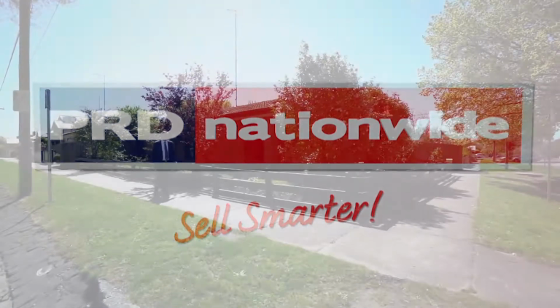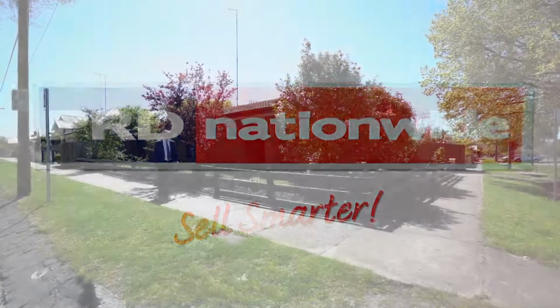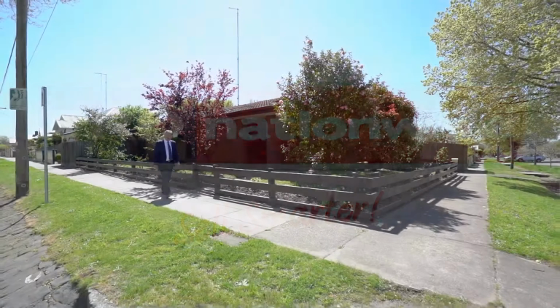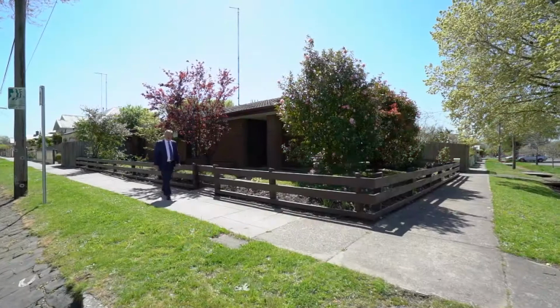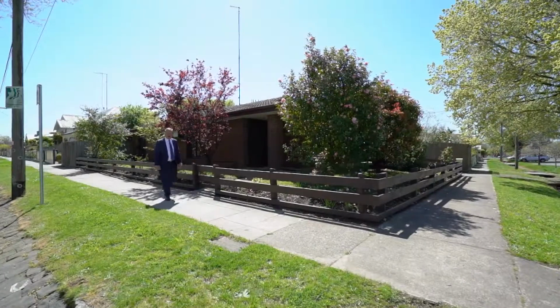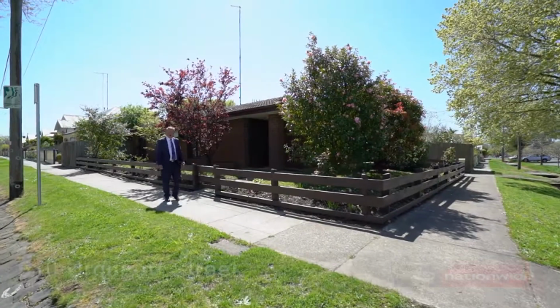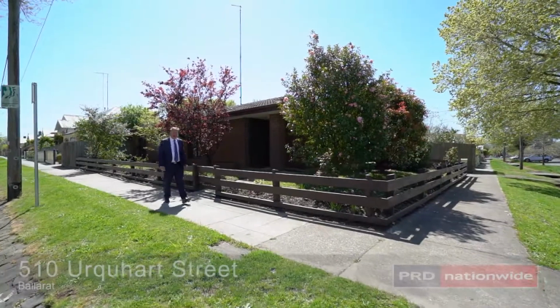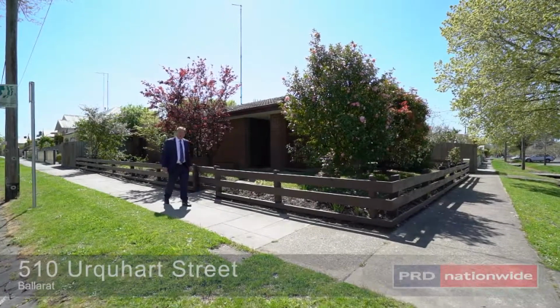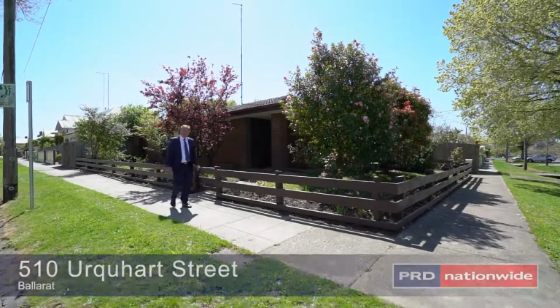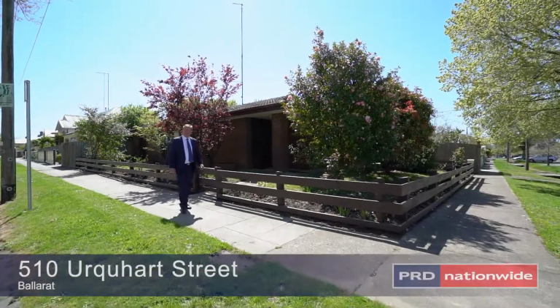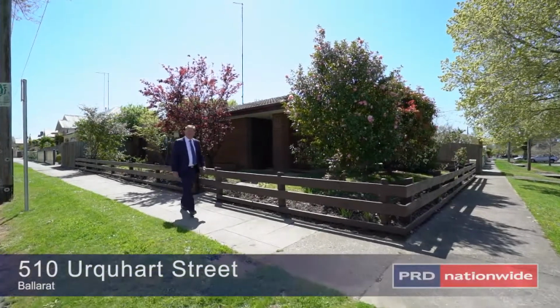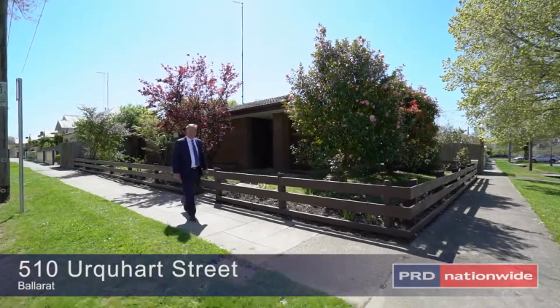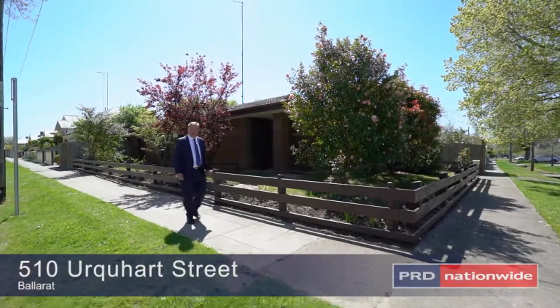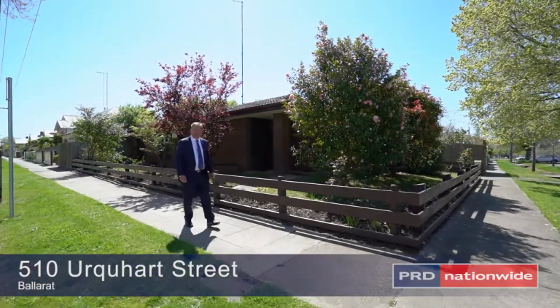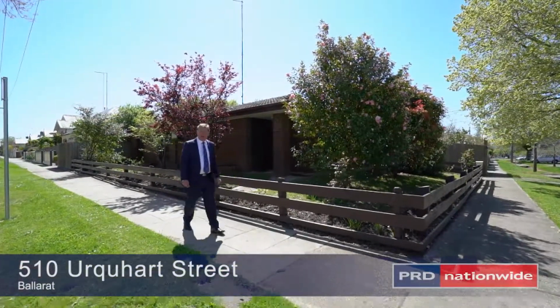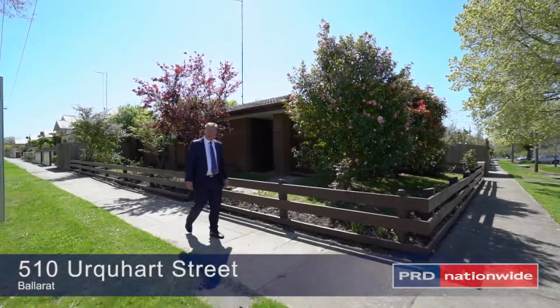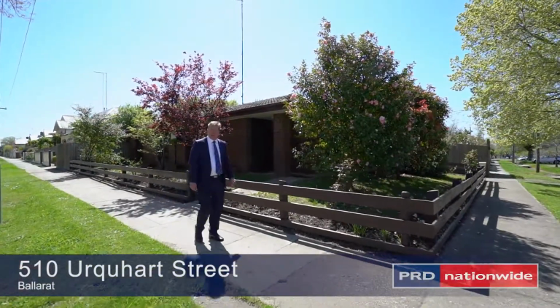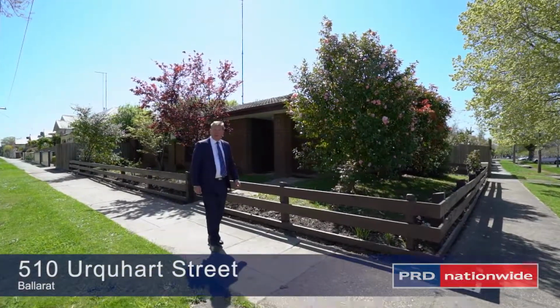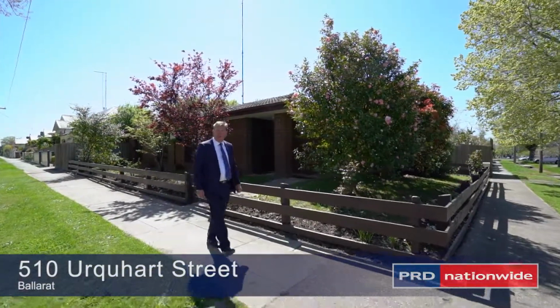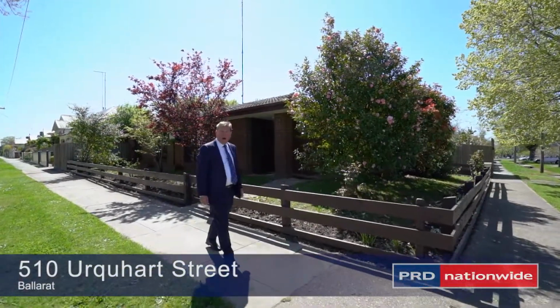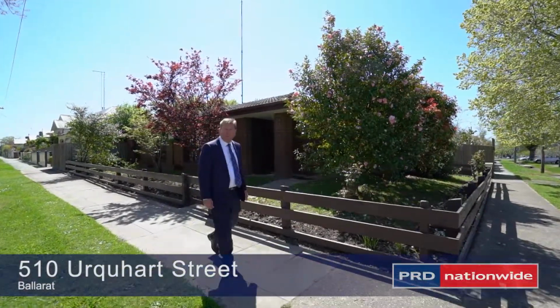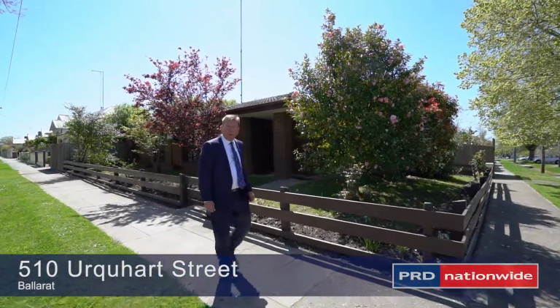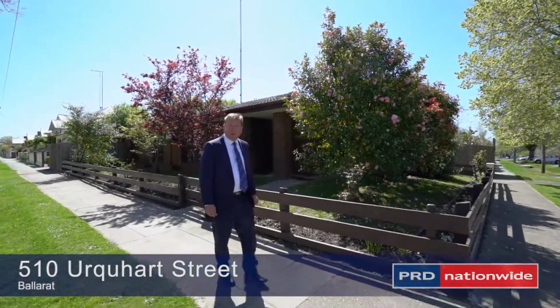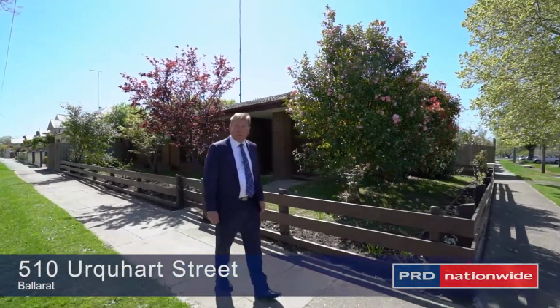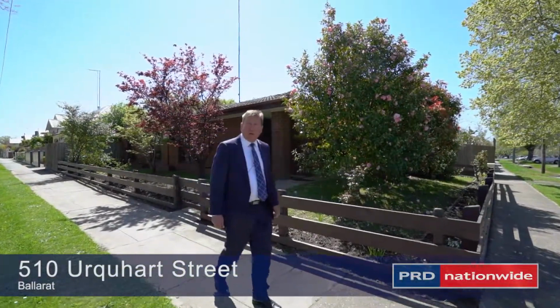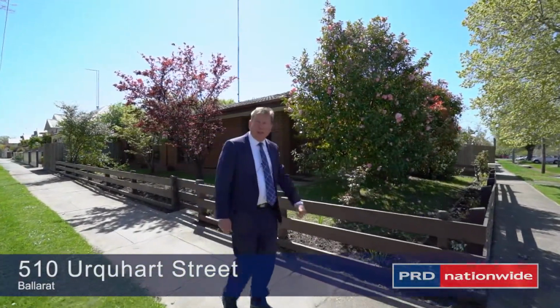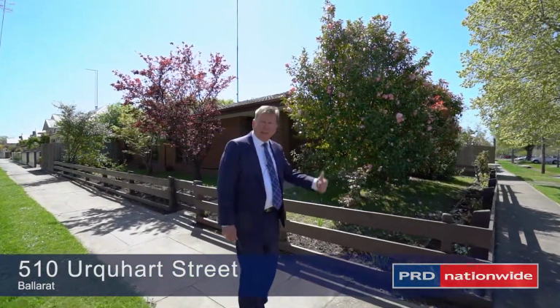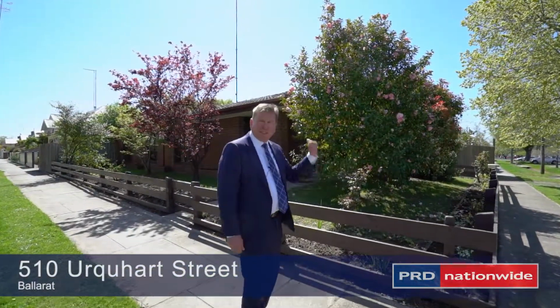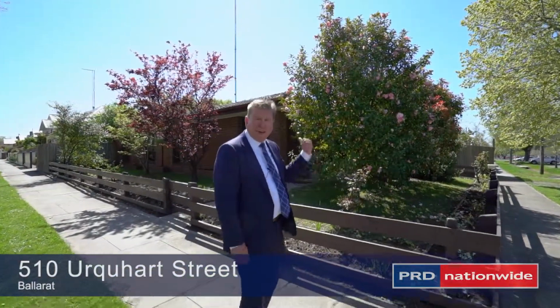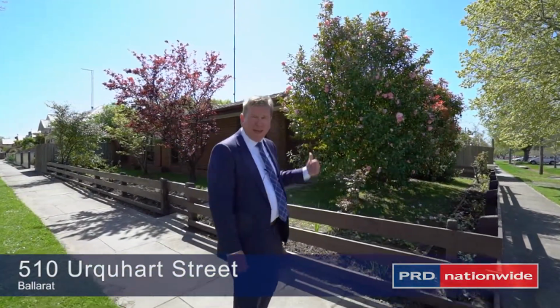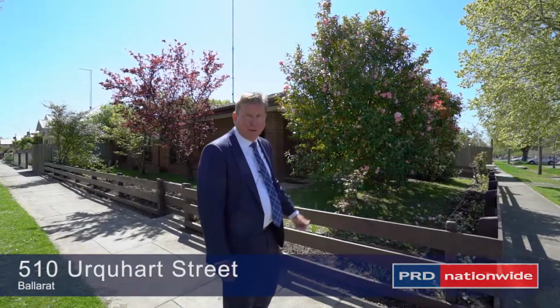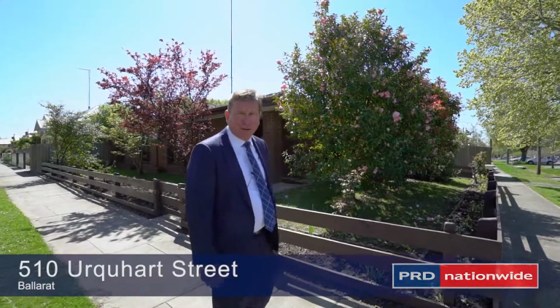Hi, welcome to 510 Urquhart Street. I'm Rob McClure, let's go and have a look.